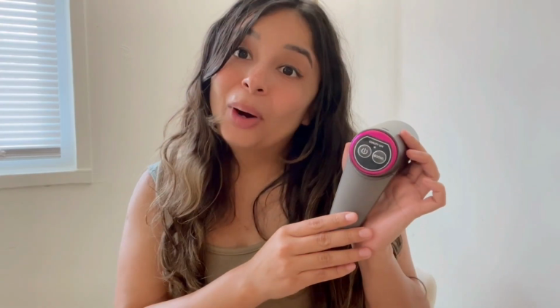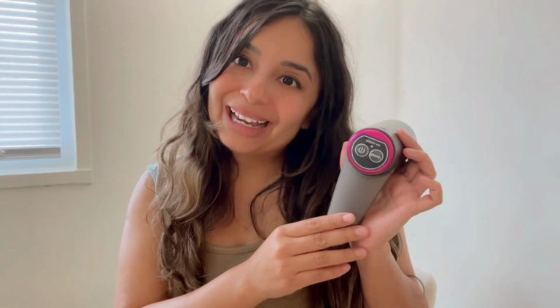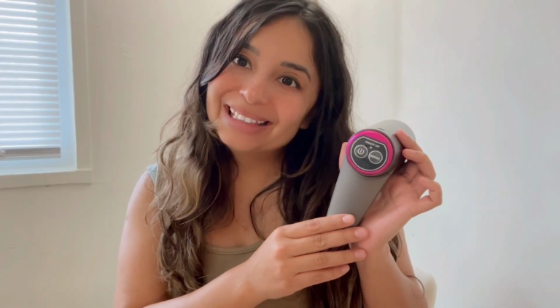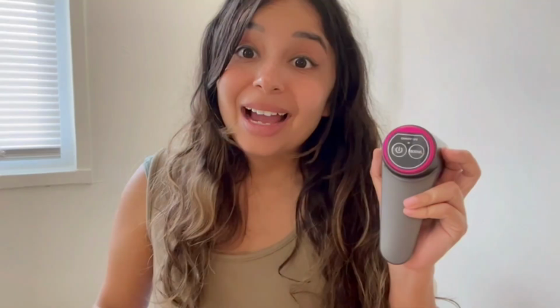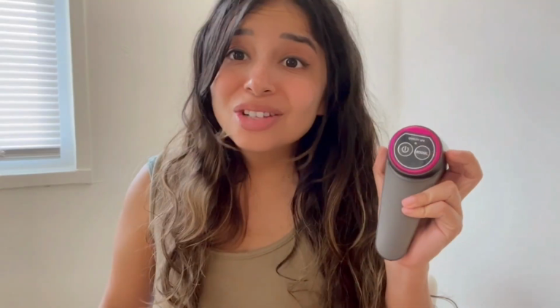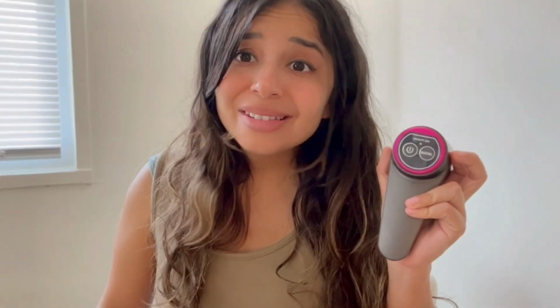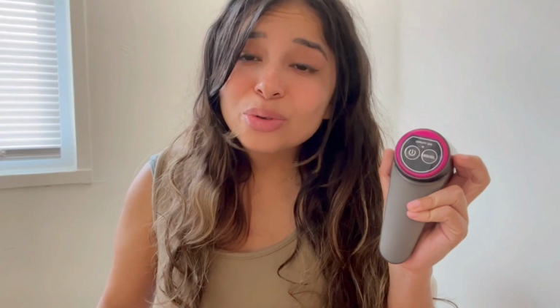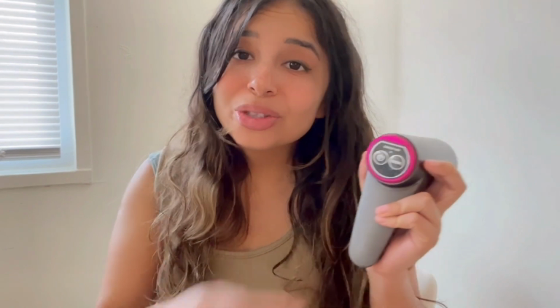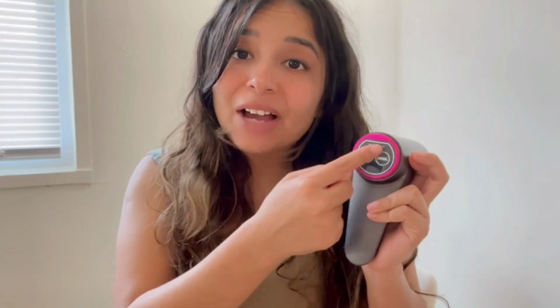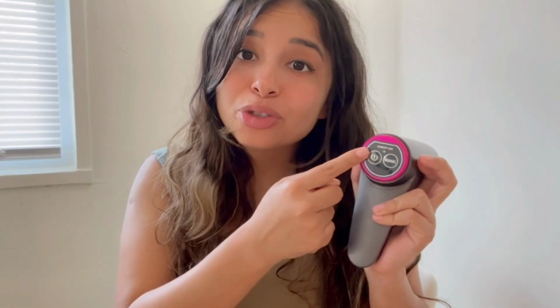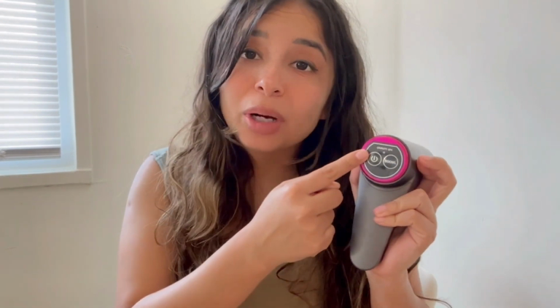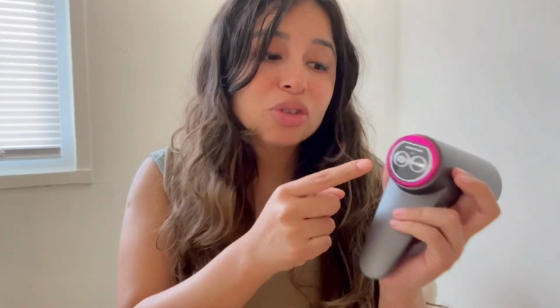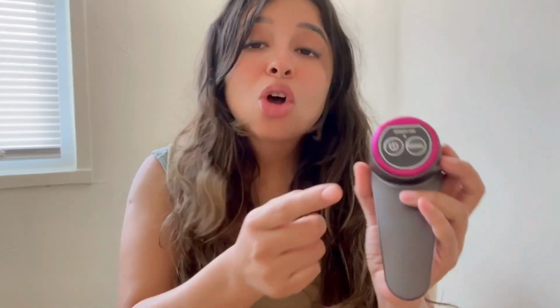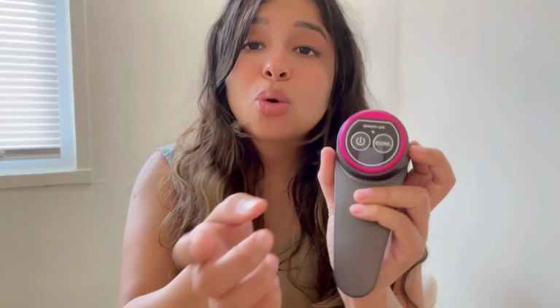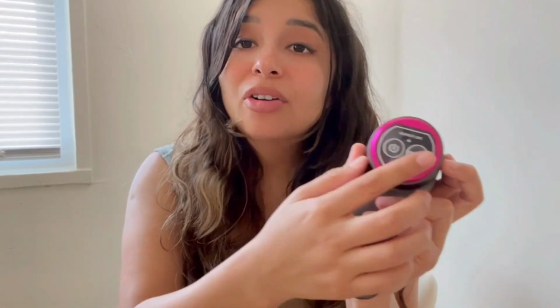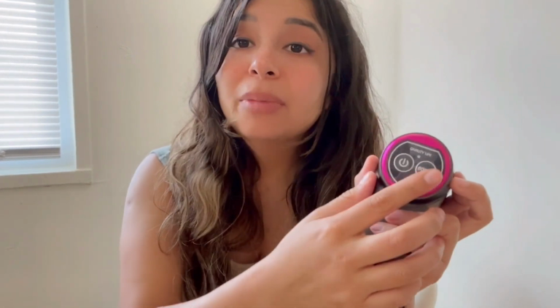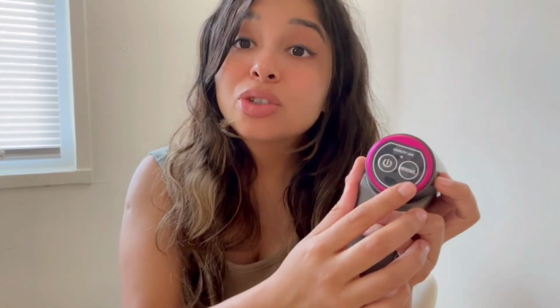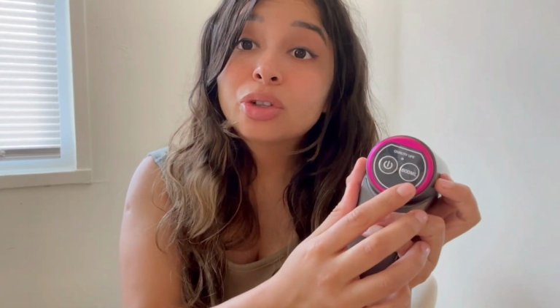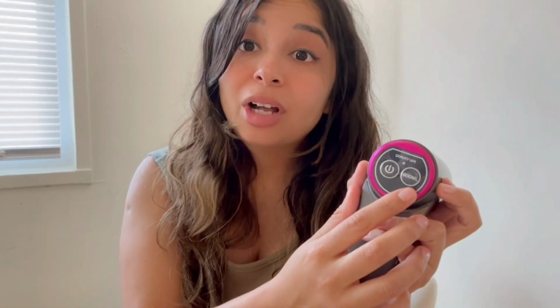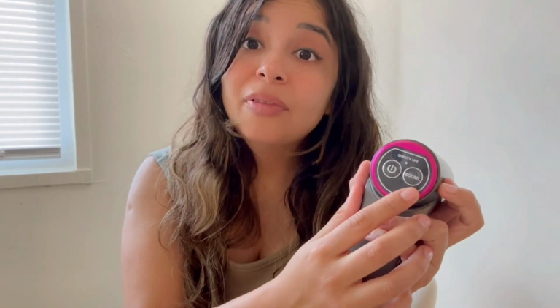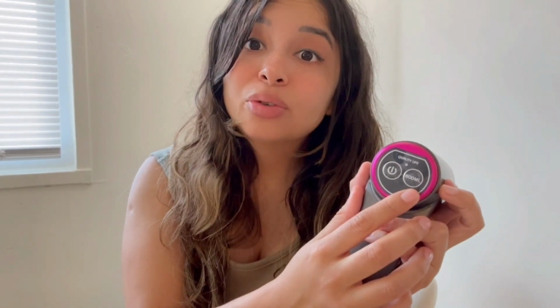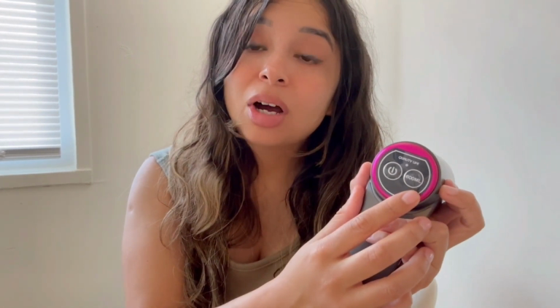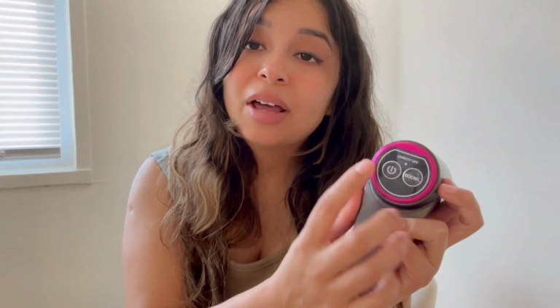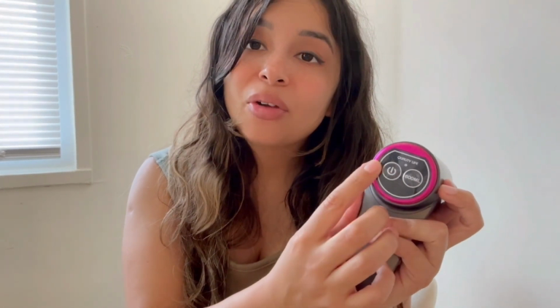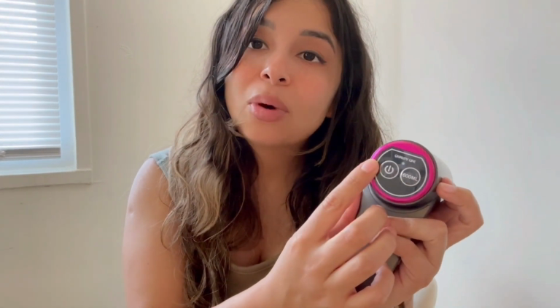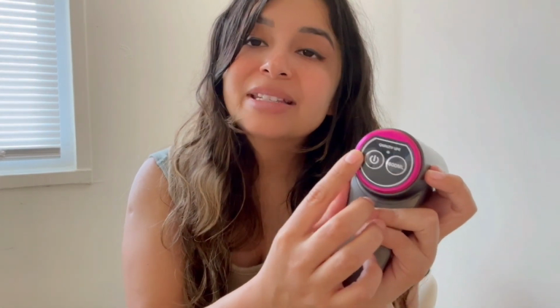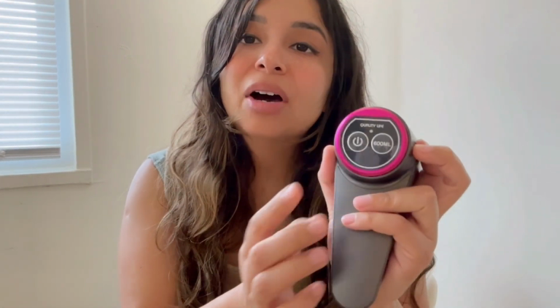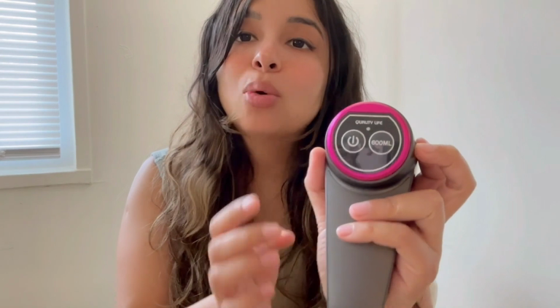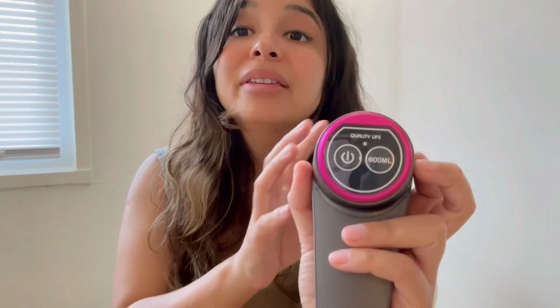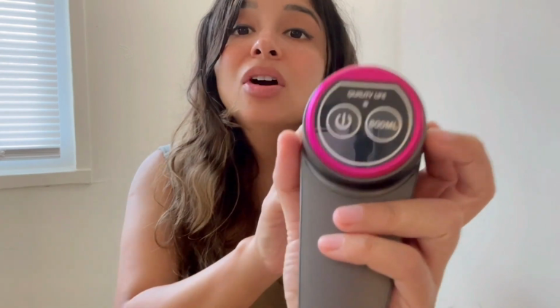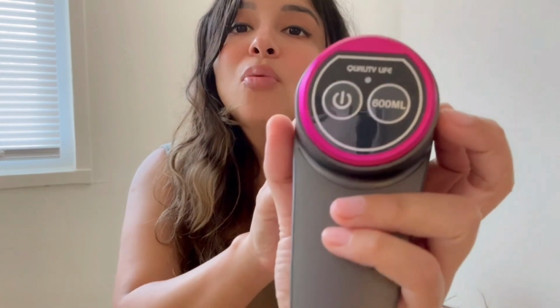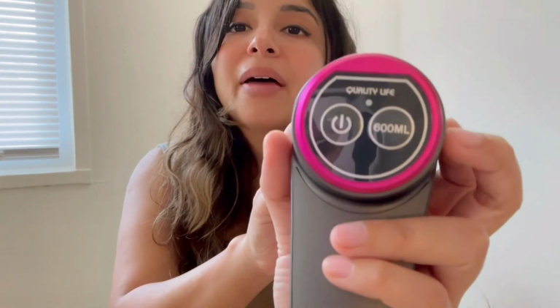It's so easy to use. They have two buttons: one of them is to turn it off, and the other one is about the quantity of water.